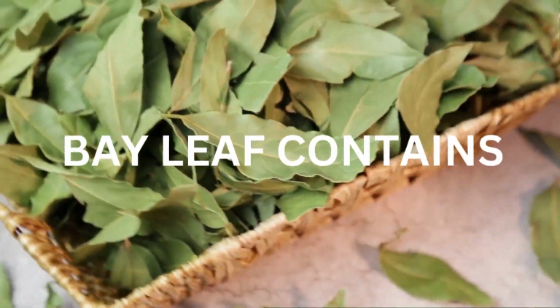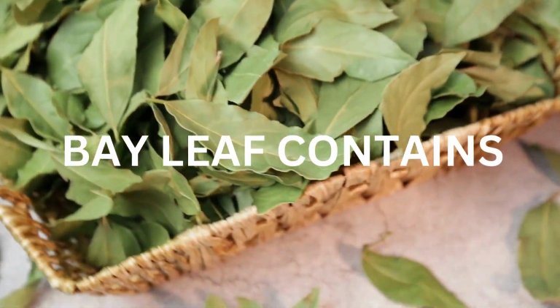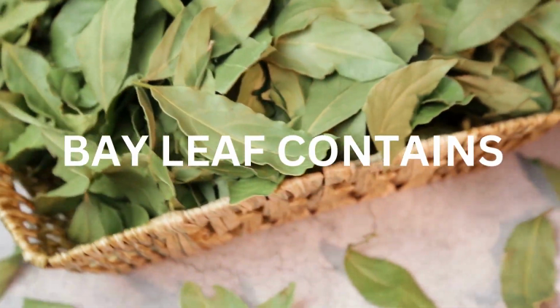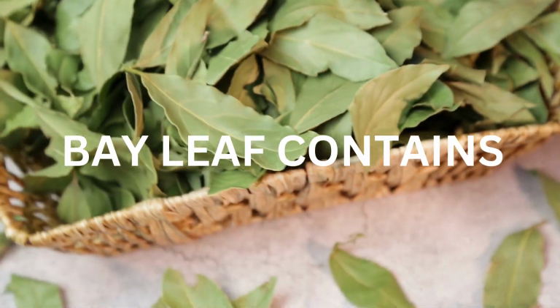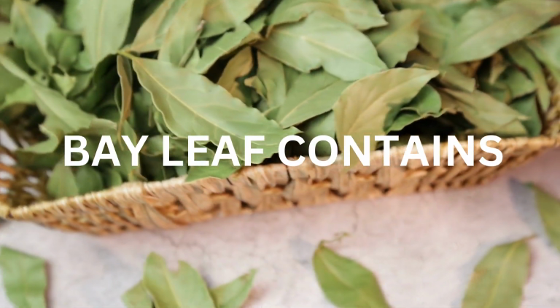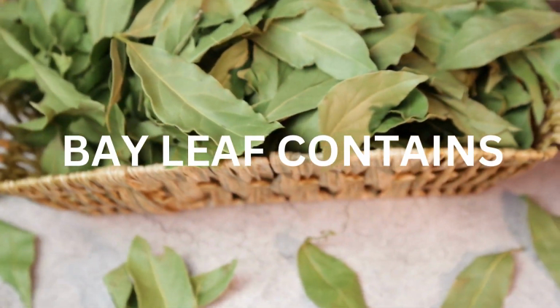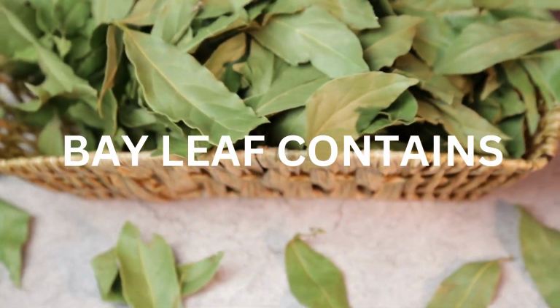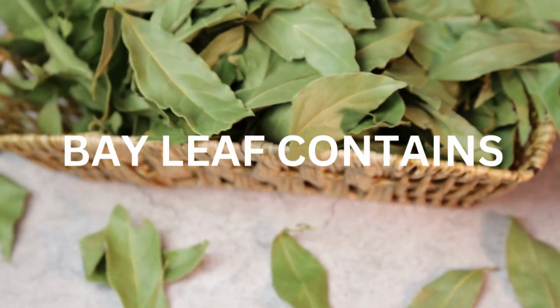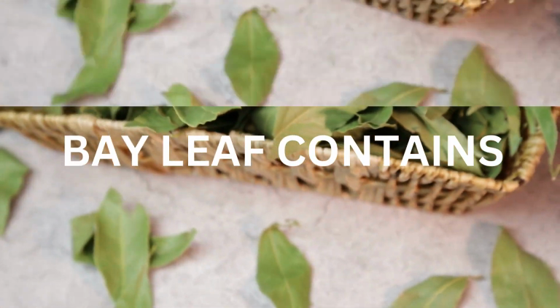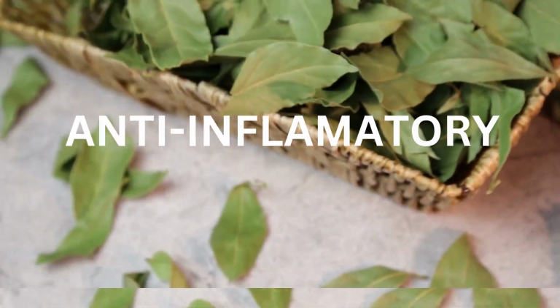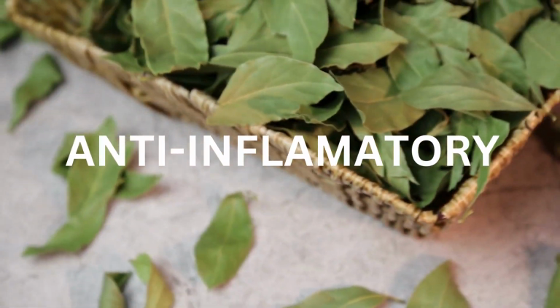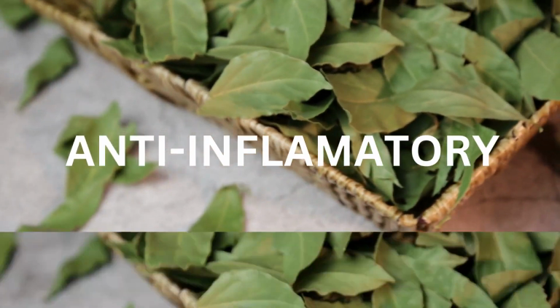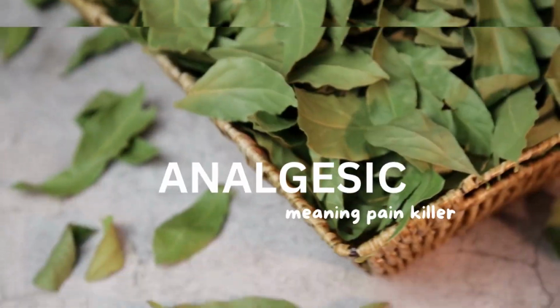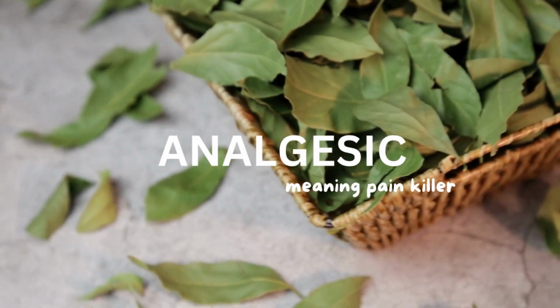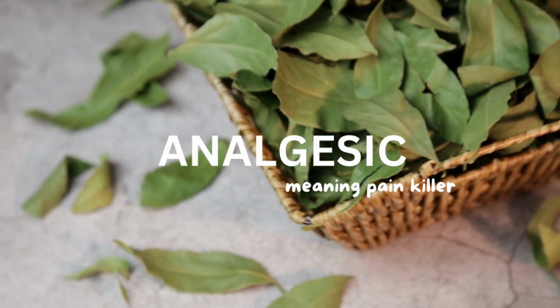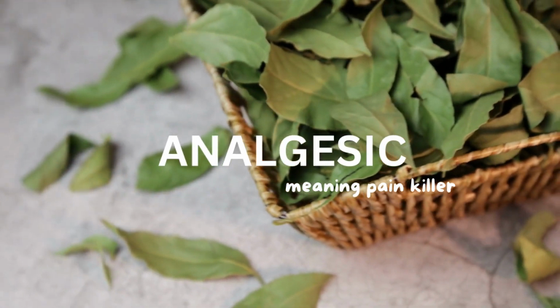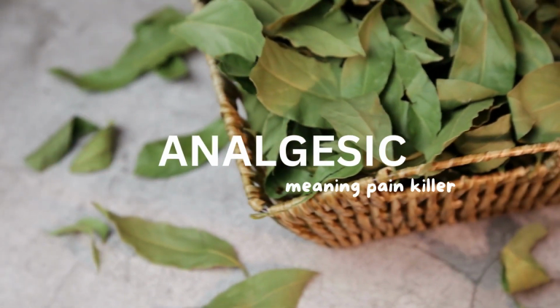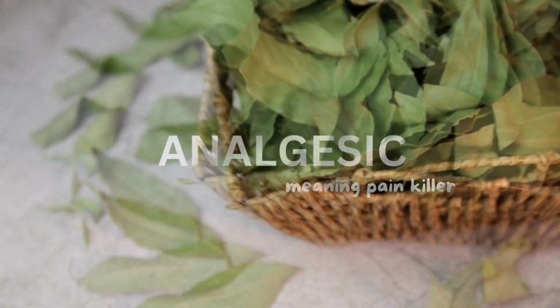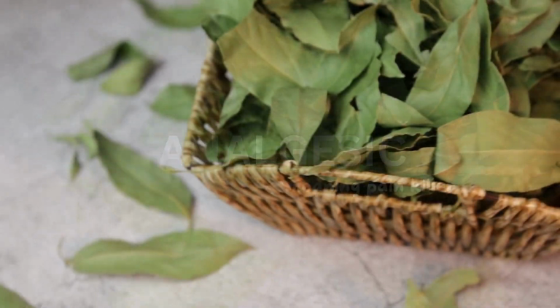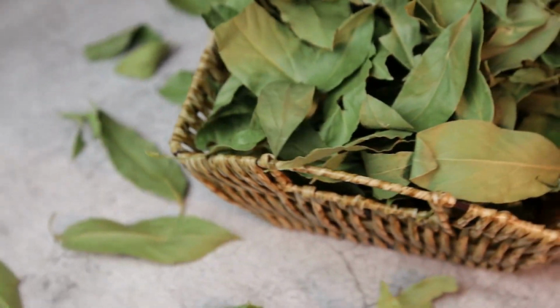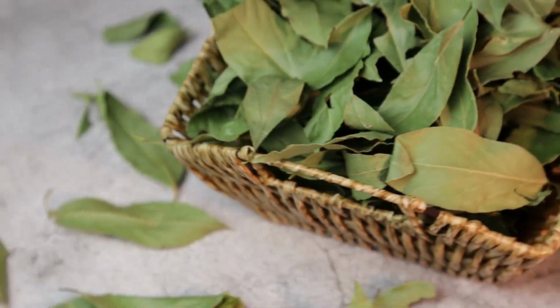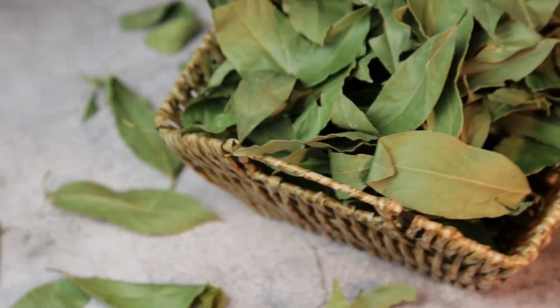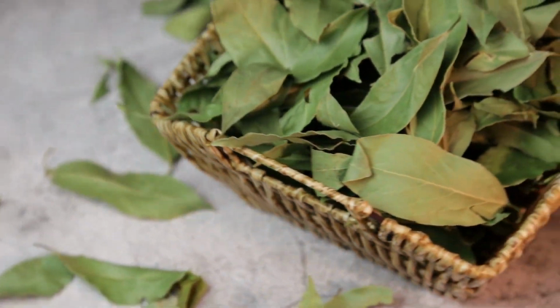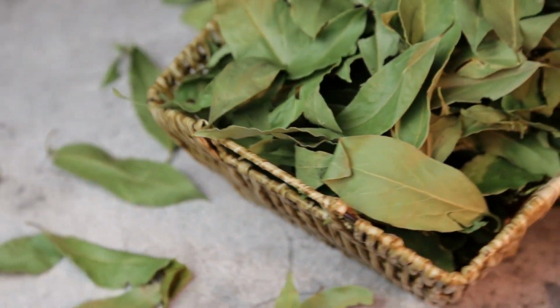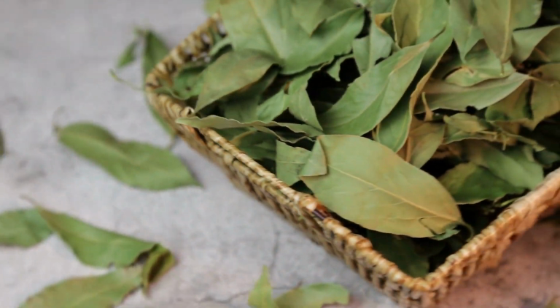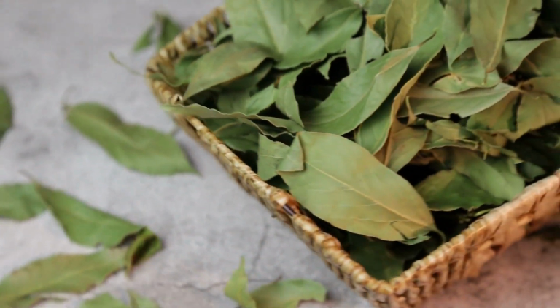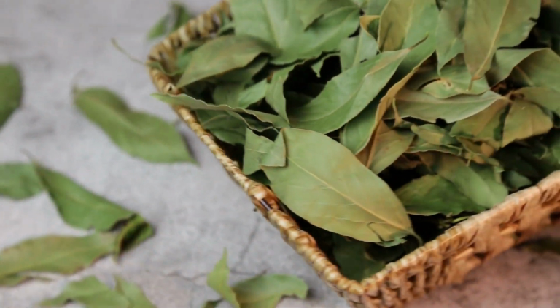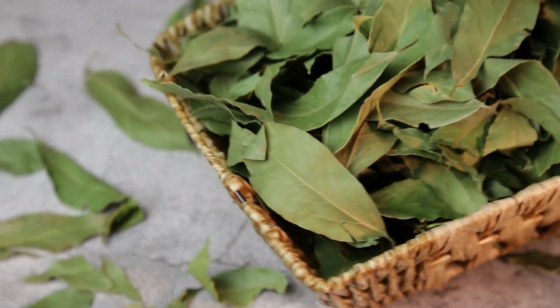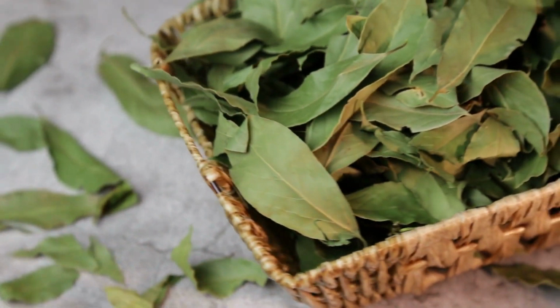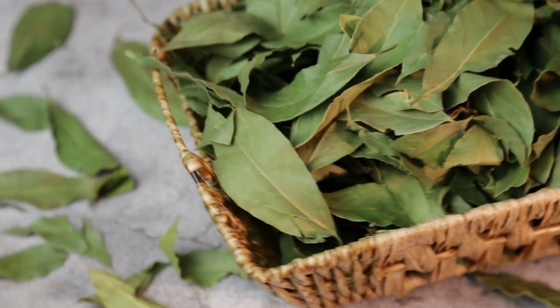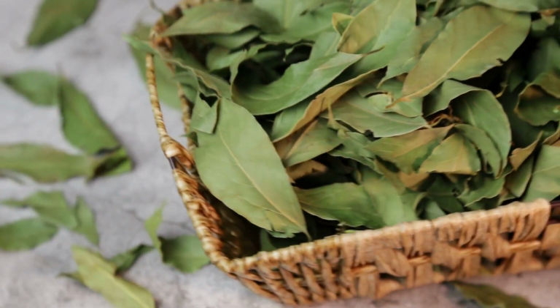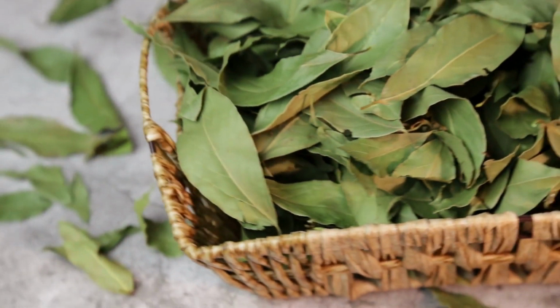Bay leaf contains compounds that possess anti-inflammatory and analgesic properties, making it a natural remedy for pain relief.